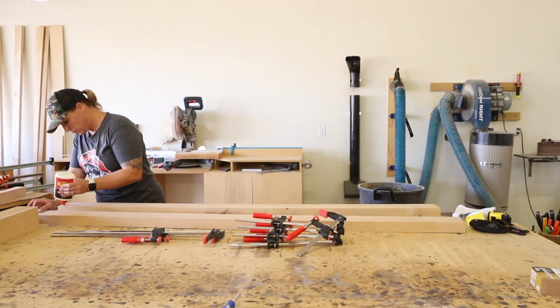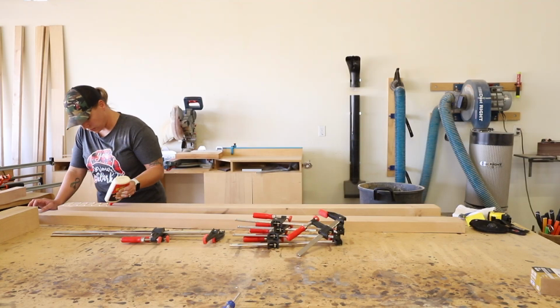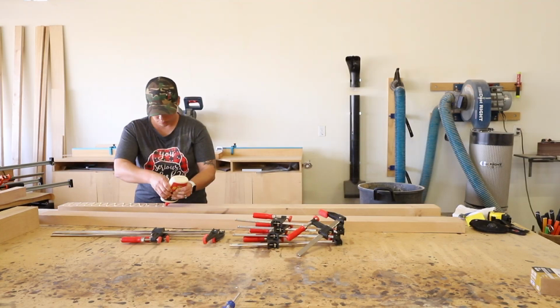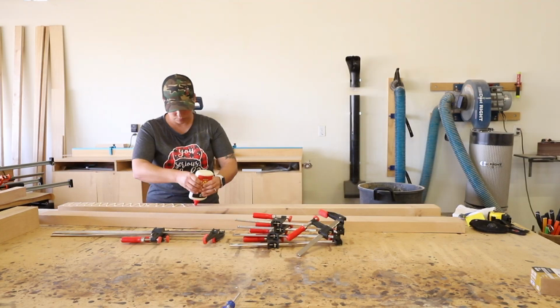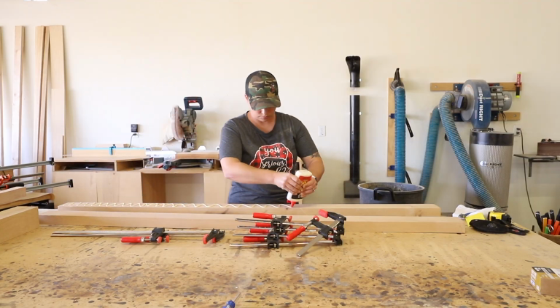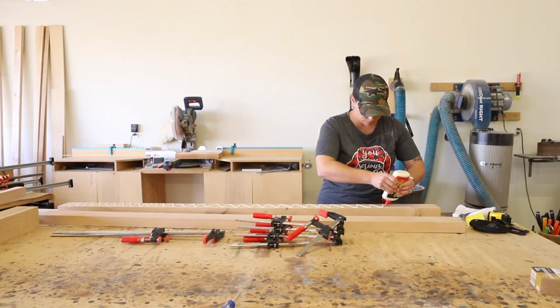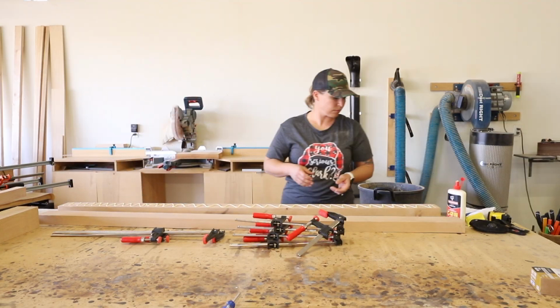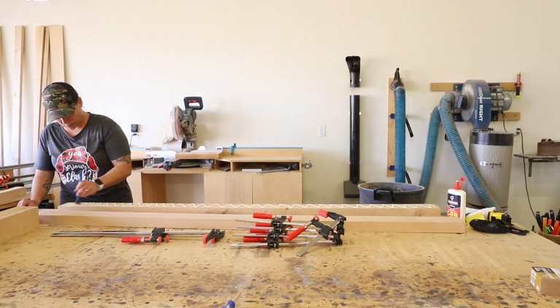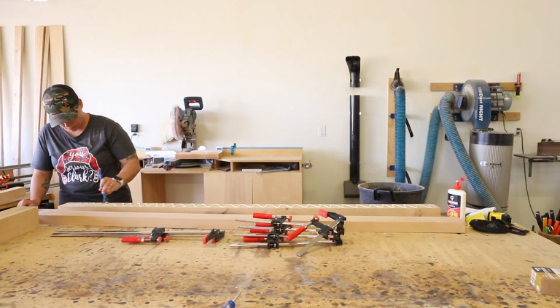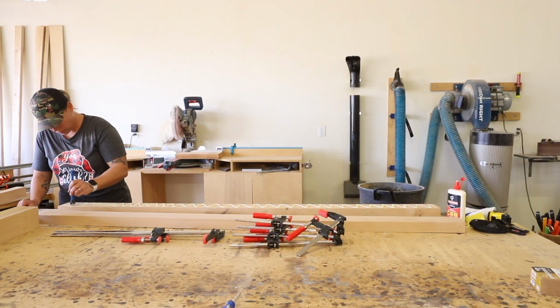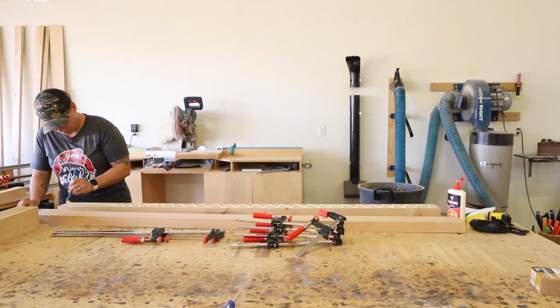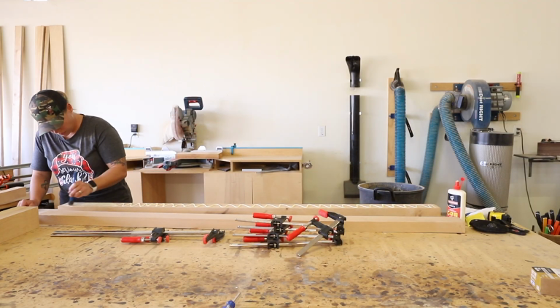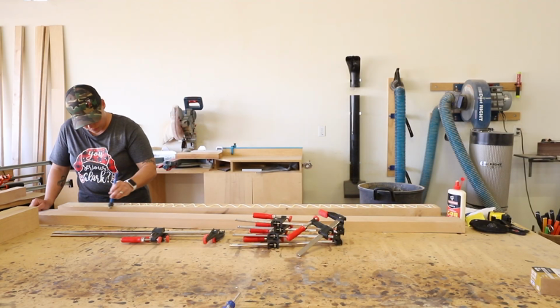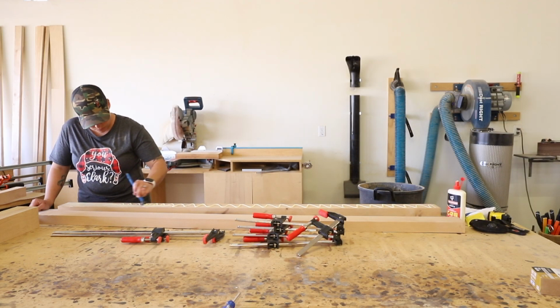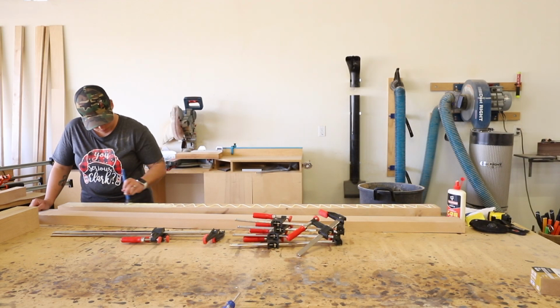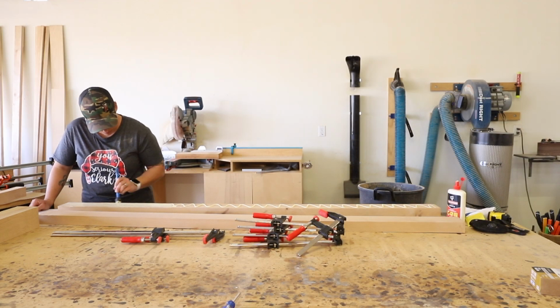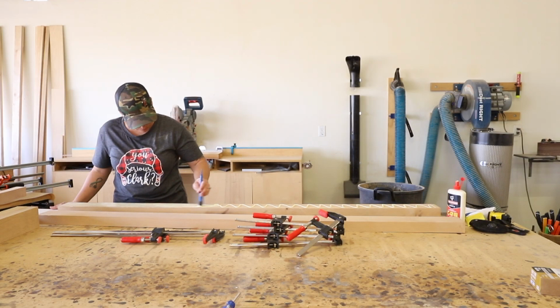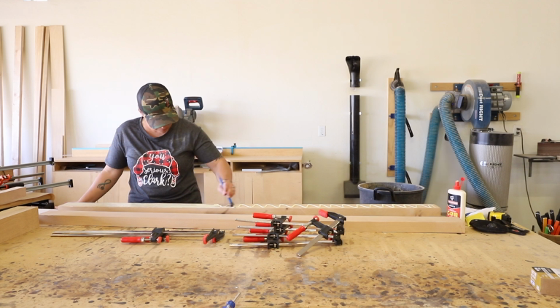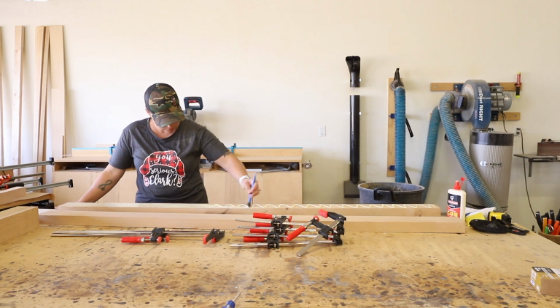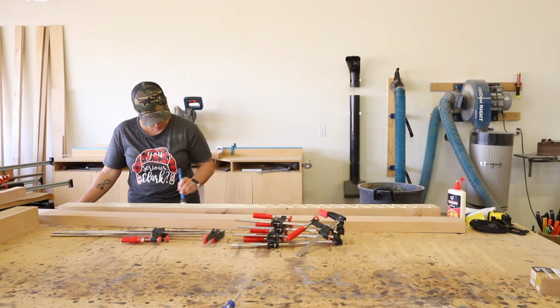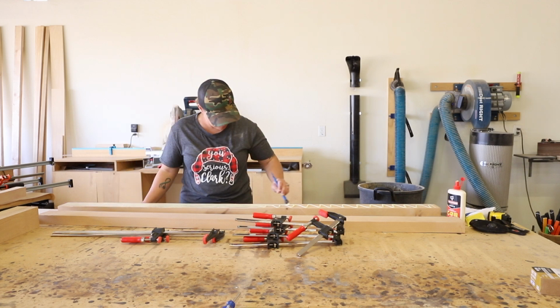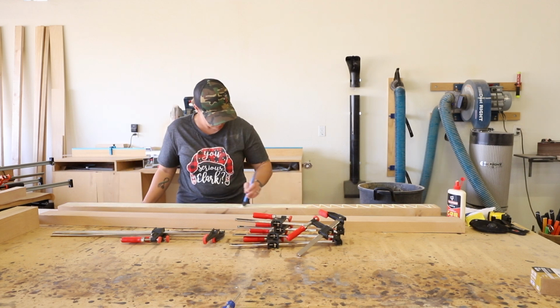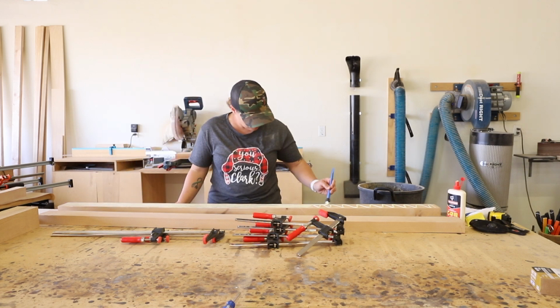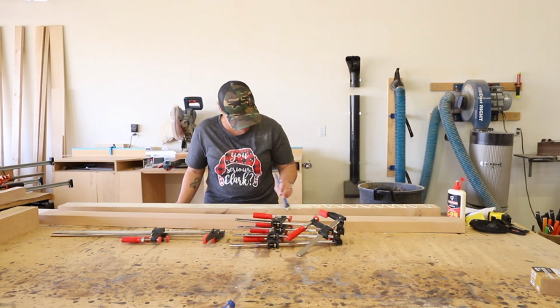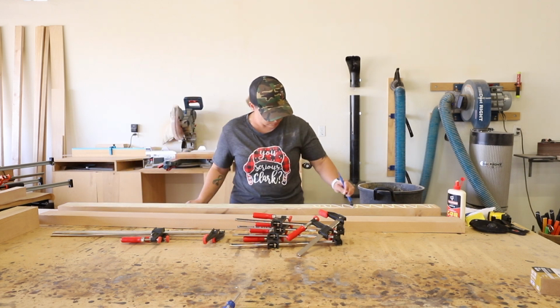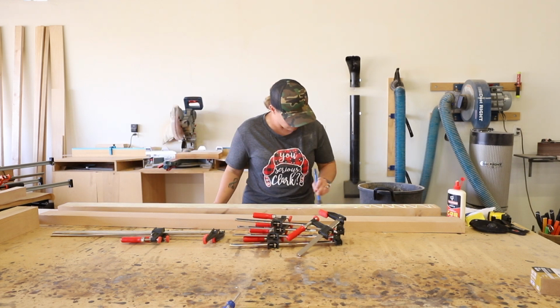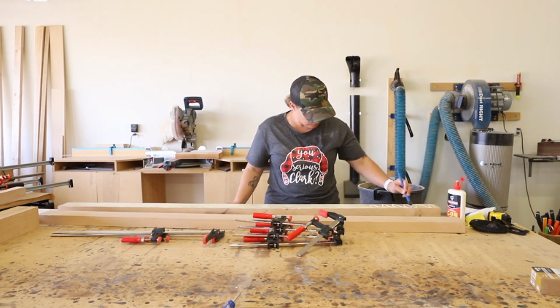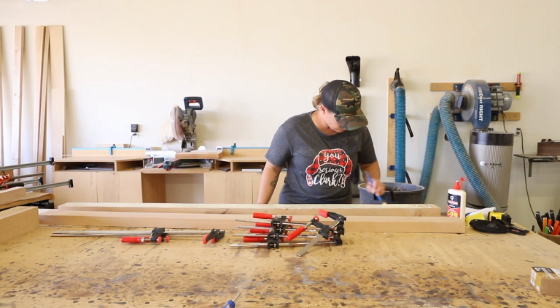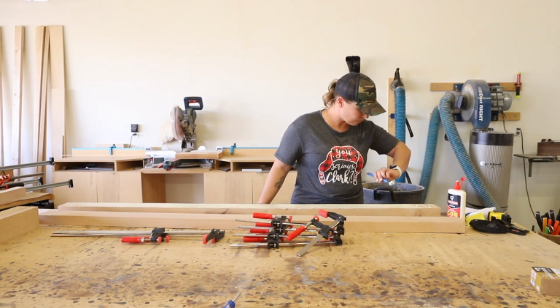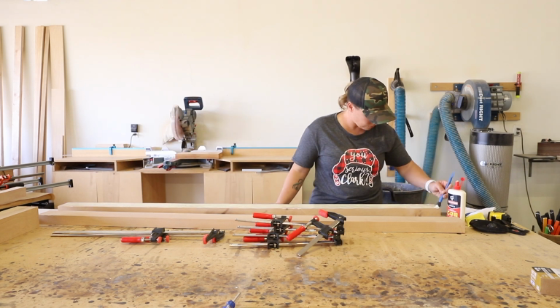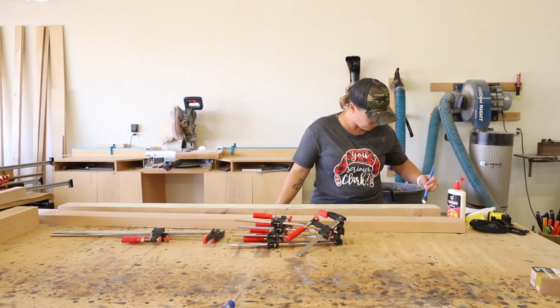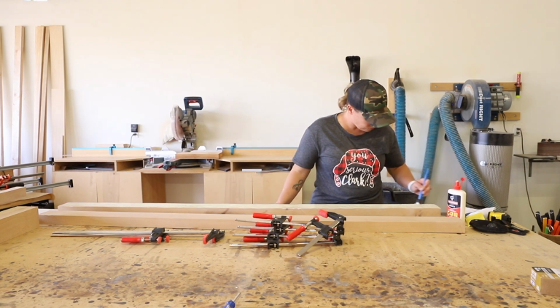For the lower stretcher, I glued it up and clamped it by itself since it's so much longer than the other pieces.